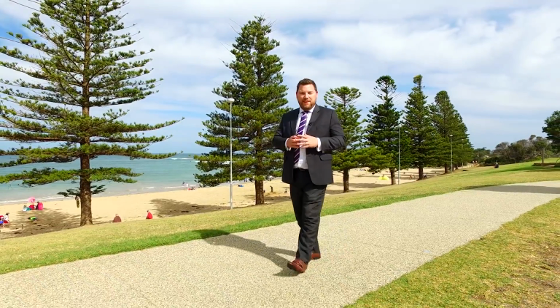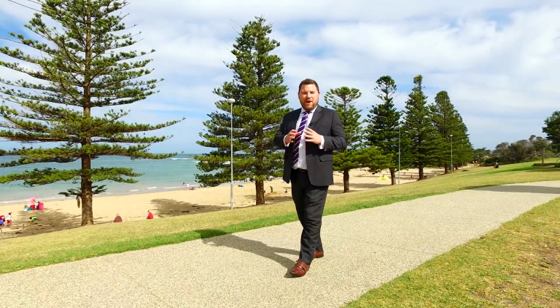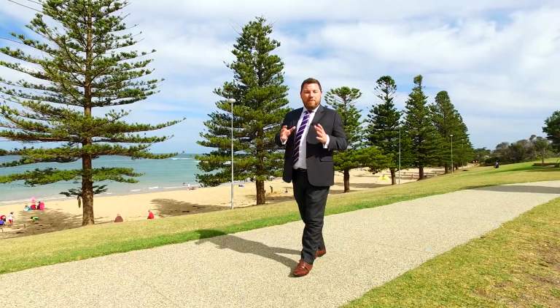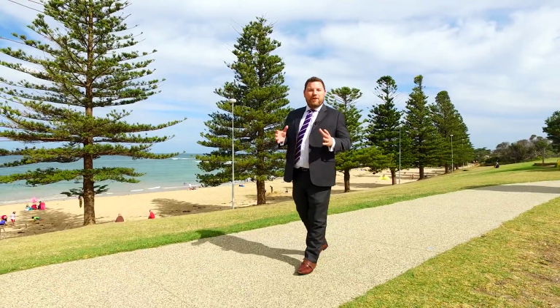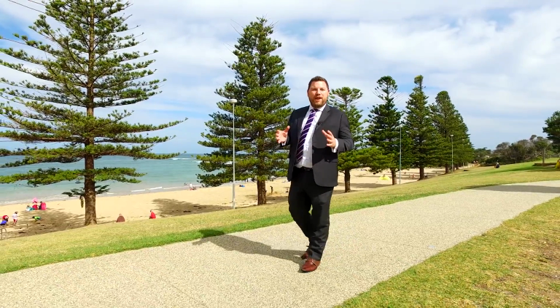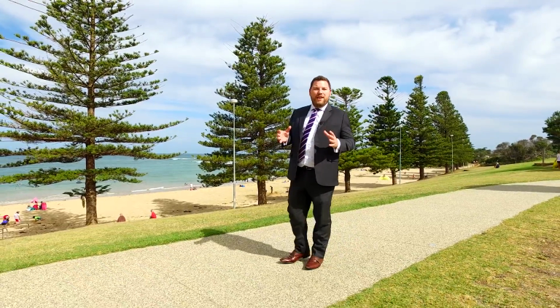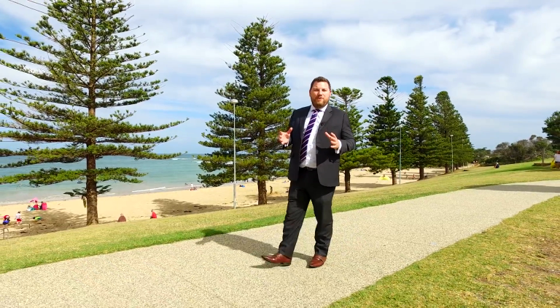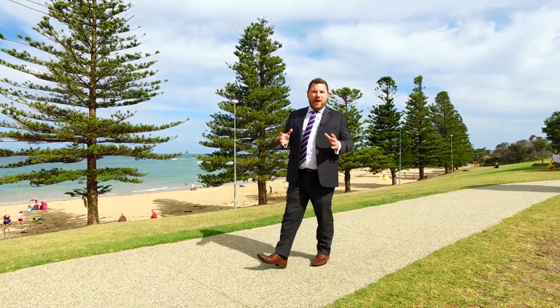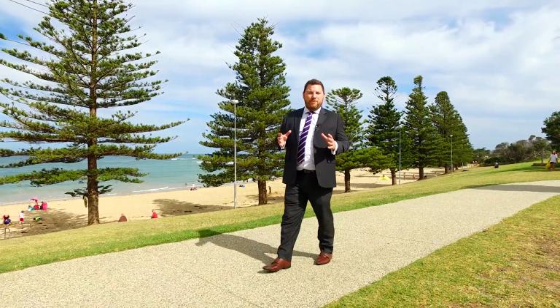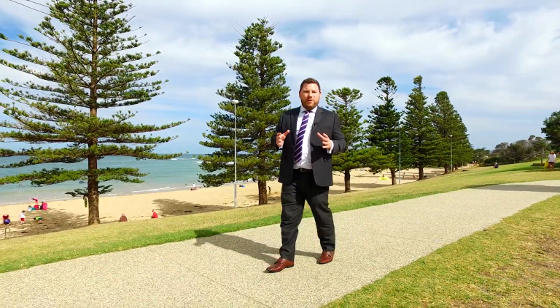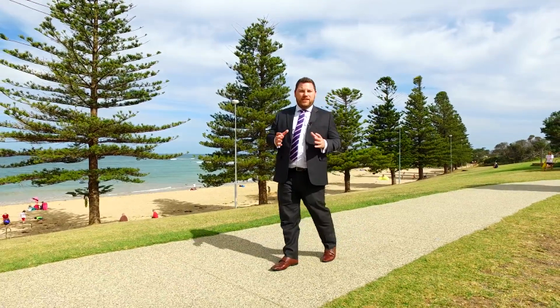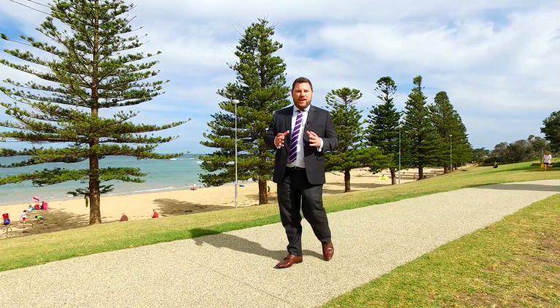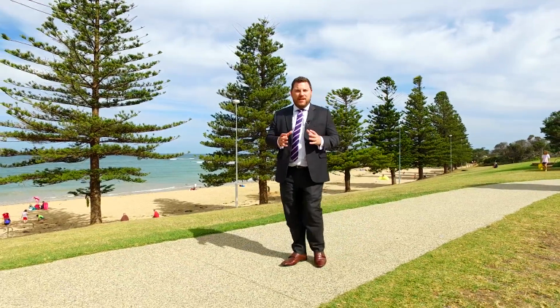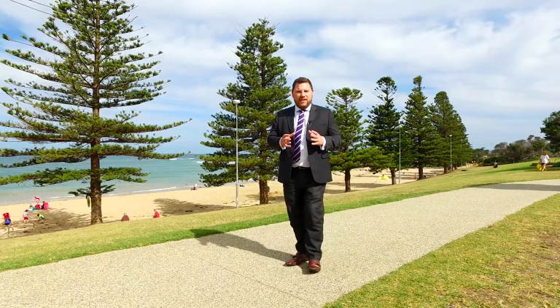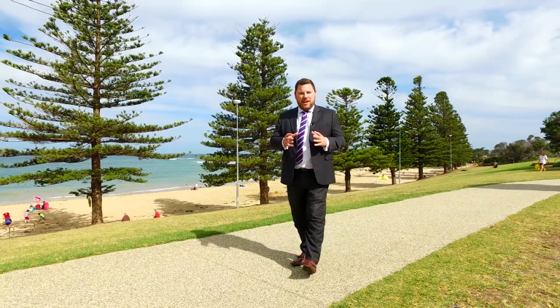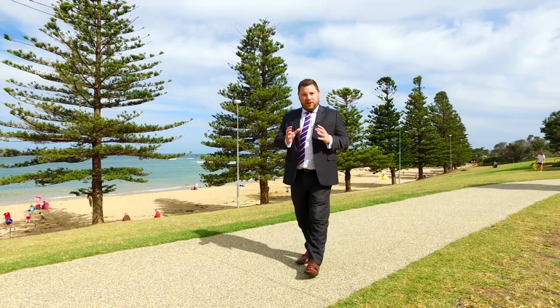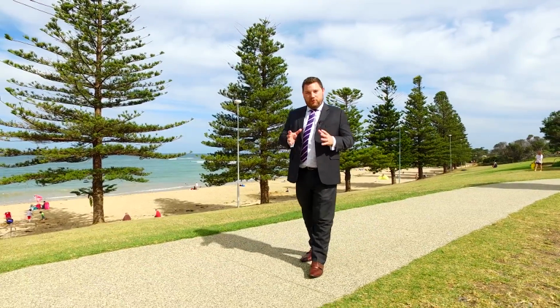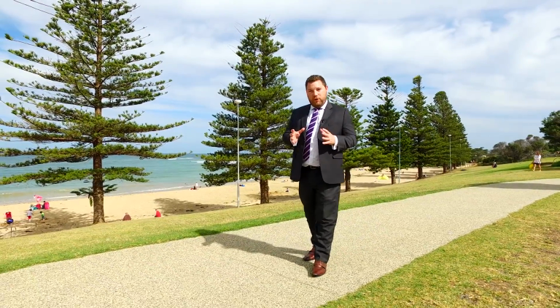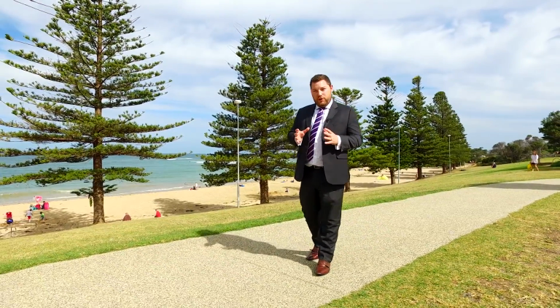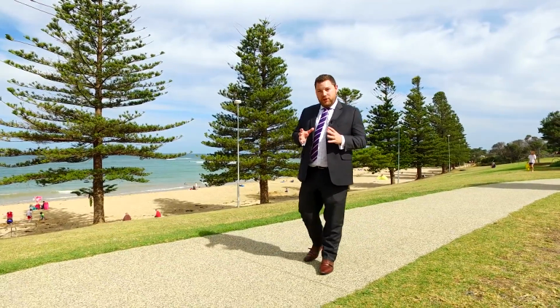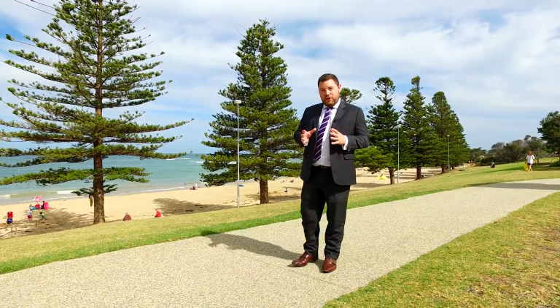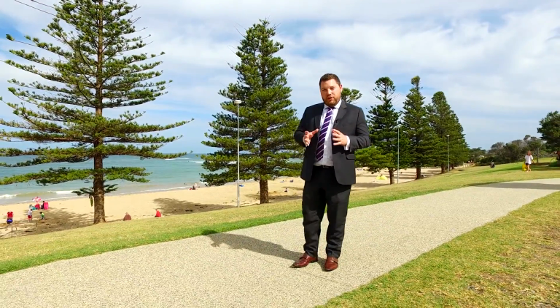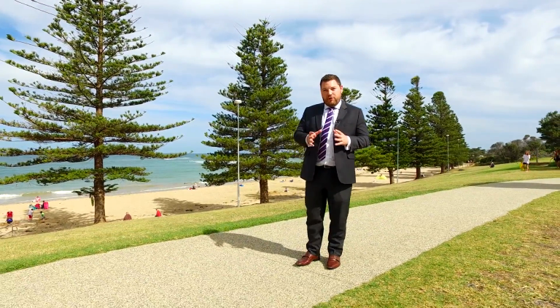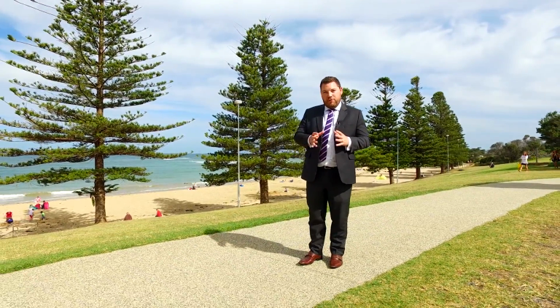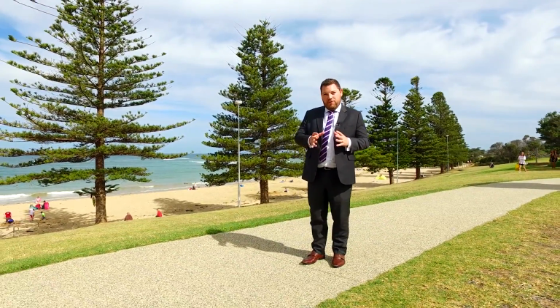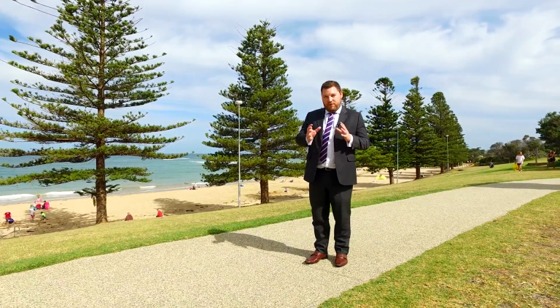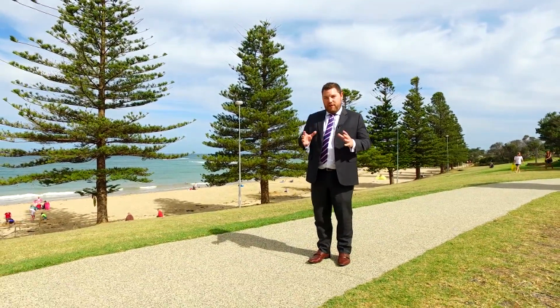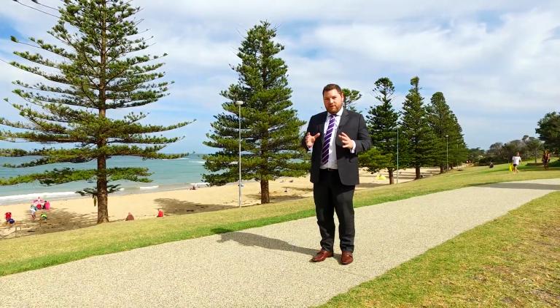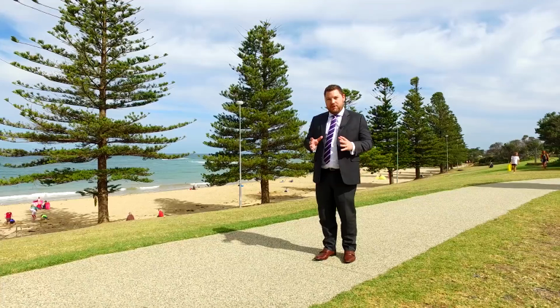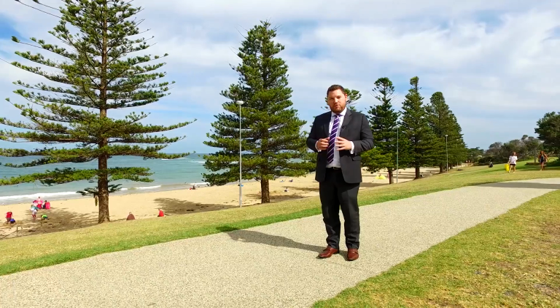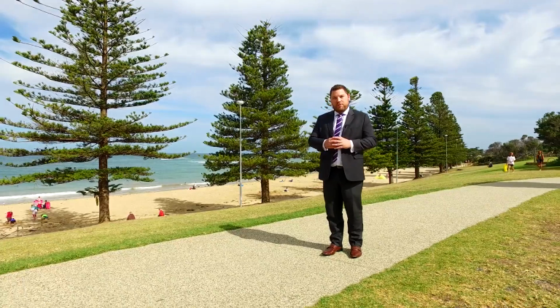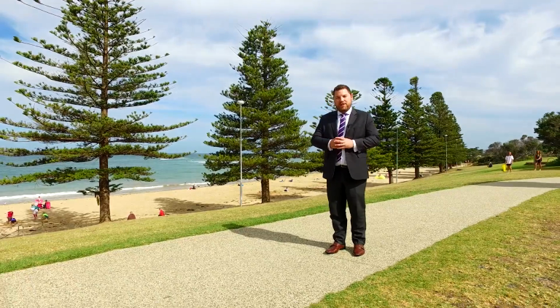I'm Patrick Hayden from Hayden Real Estate and I look forward to showing you through this very special property.